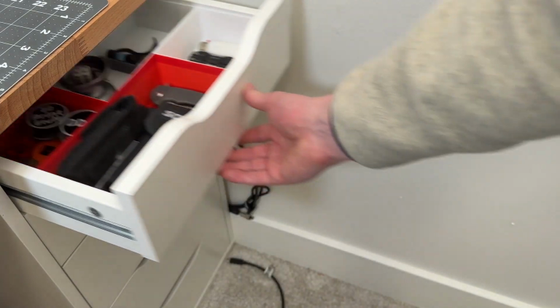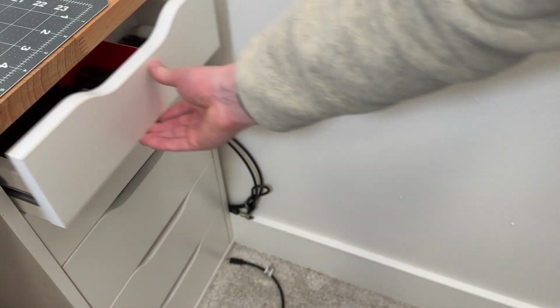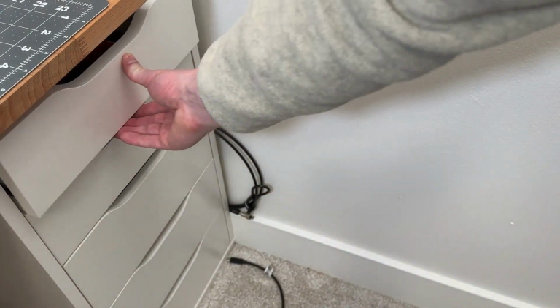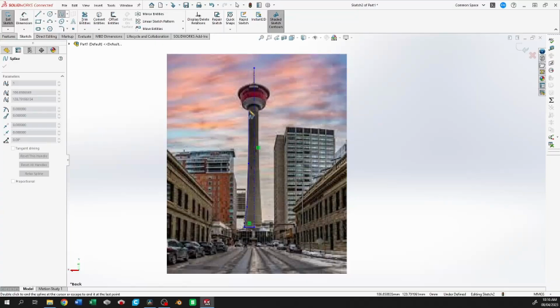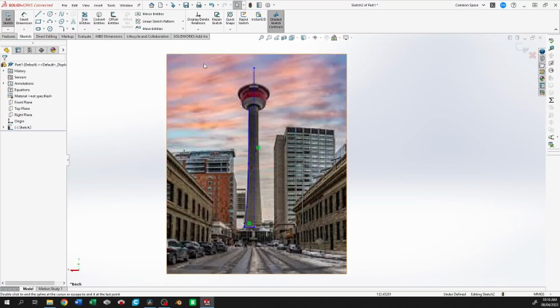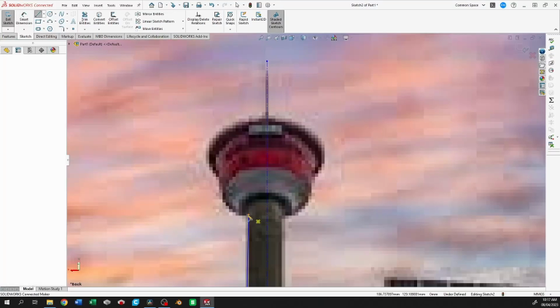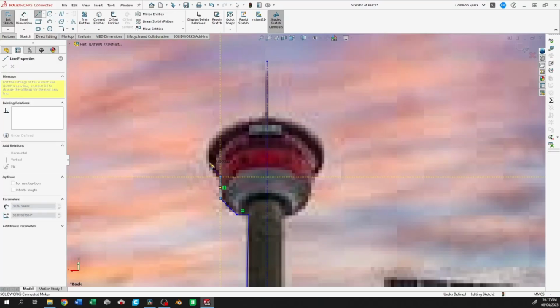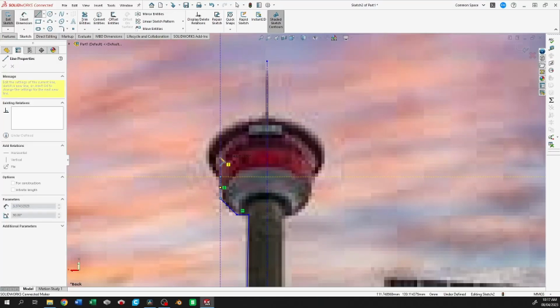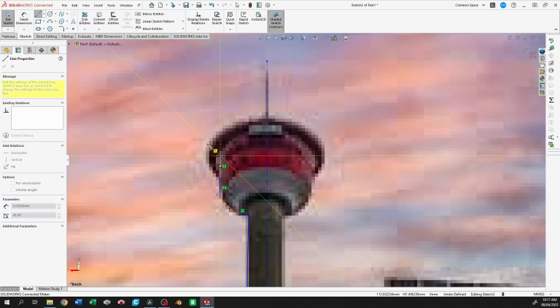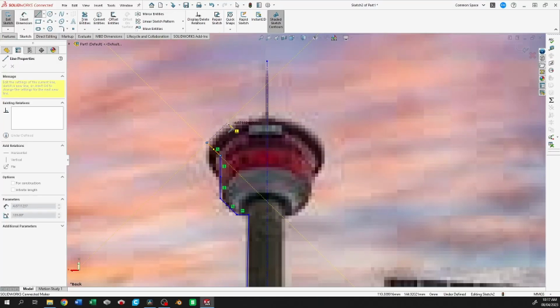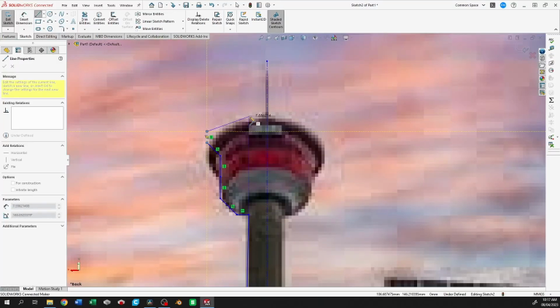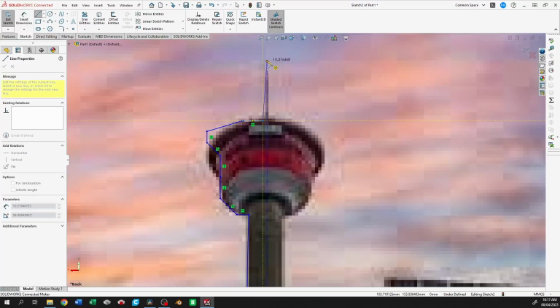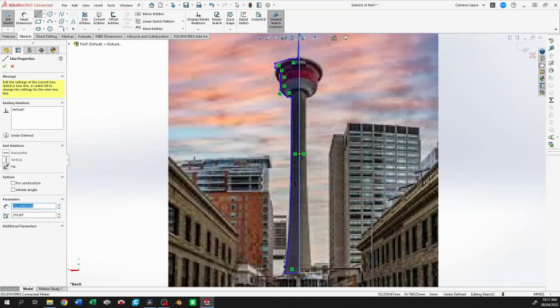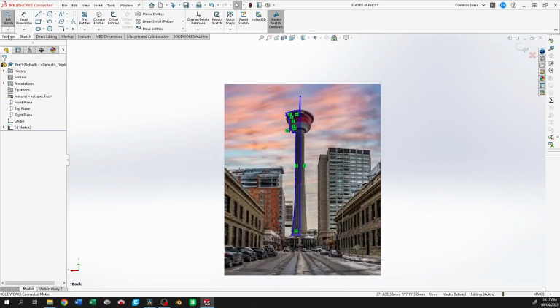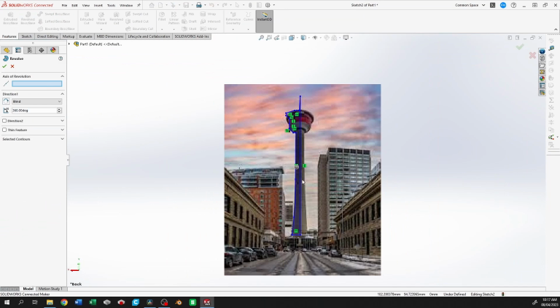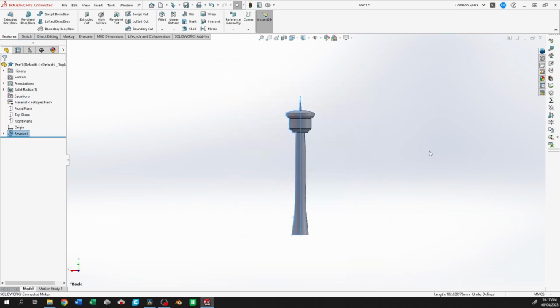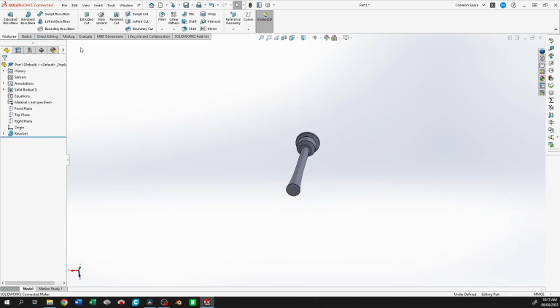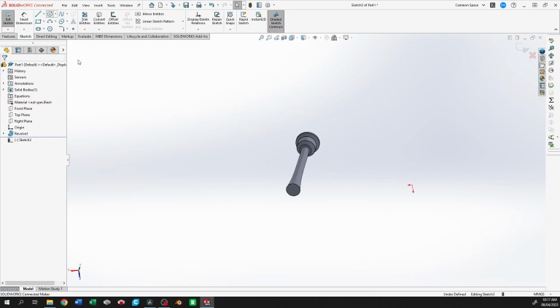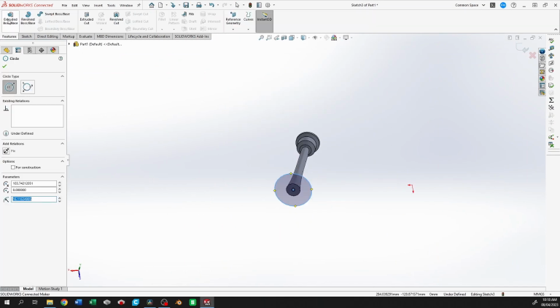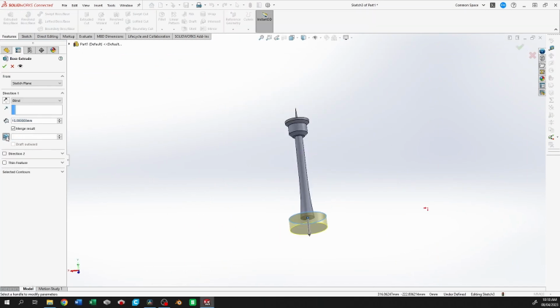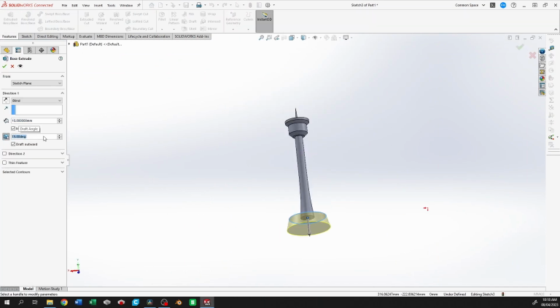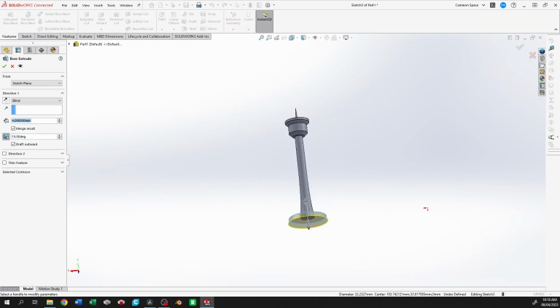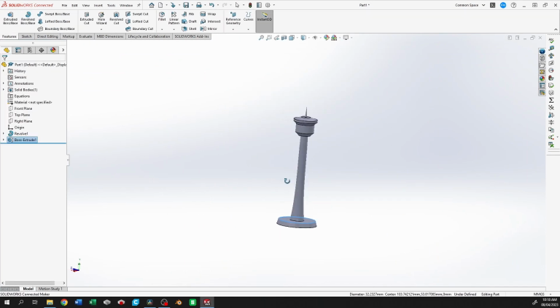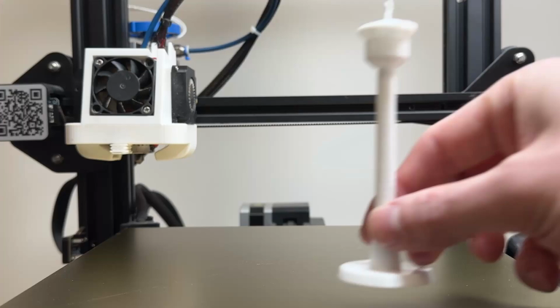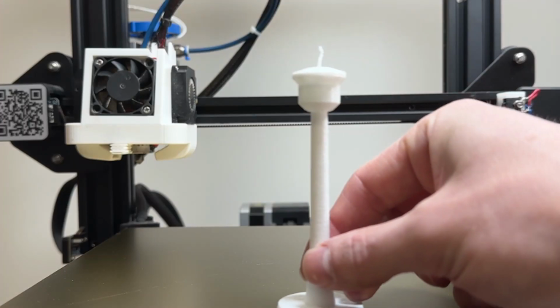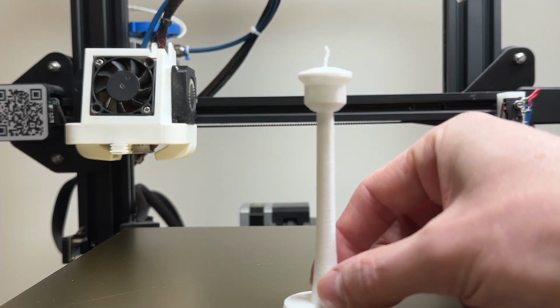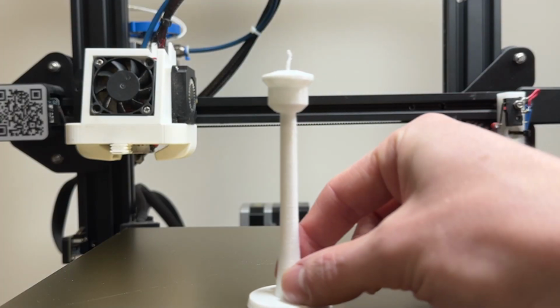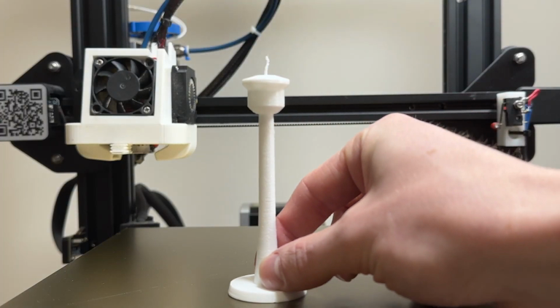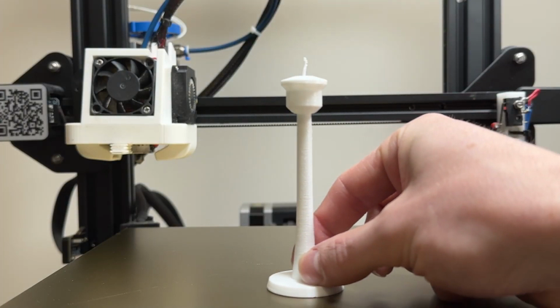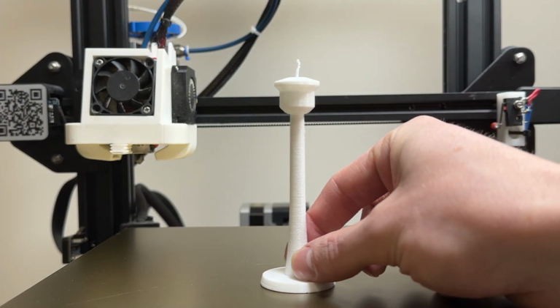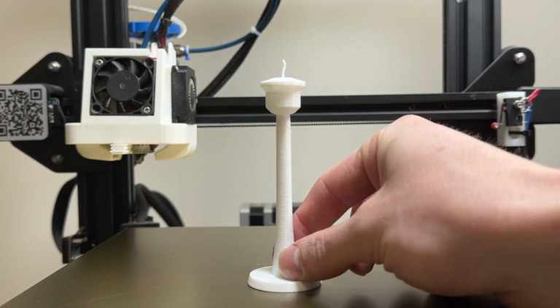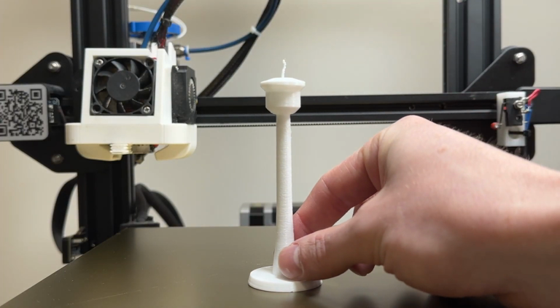Number 6: a miniature model. Choose your favorite object or landmark and create a miniature model that you can display on your desk or bookshelf.